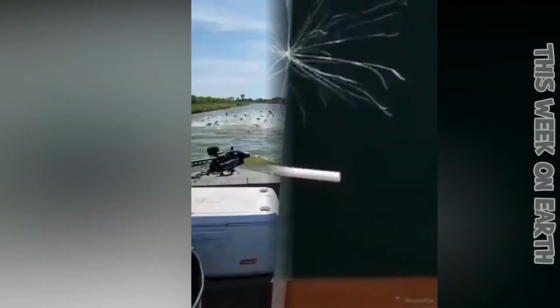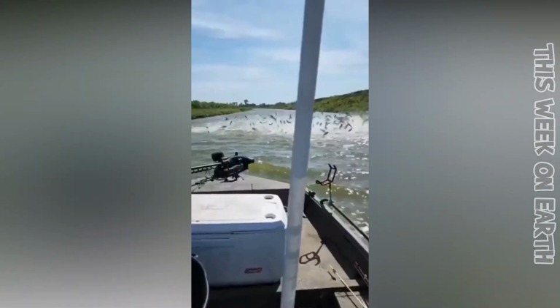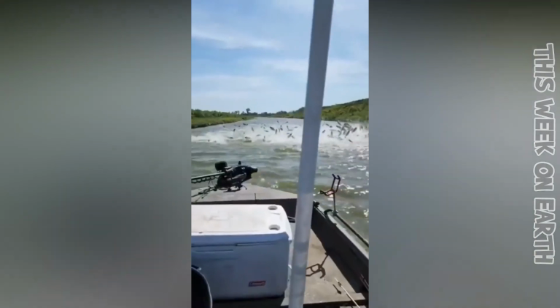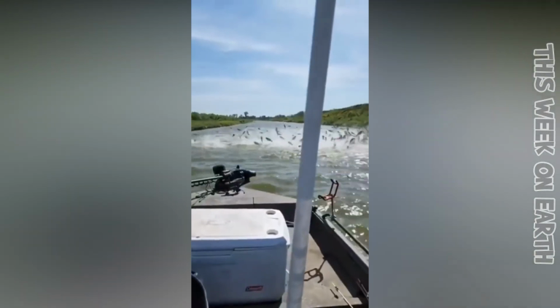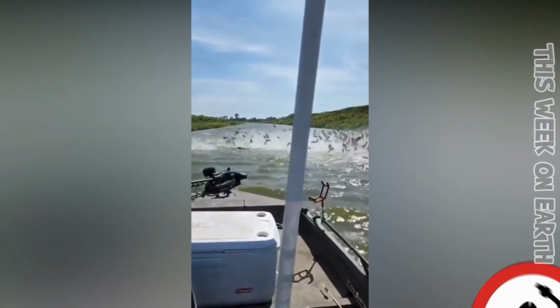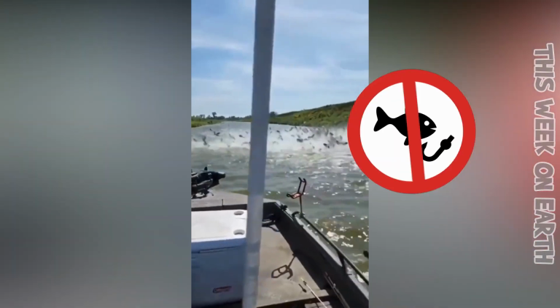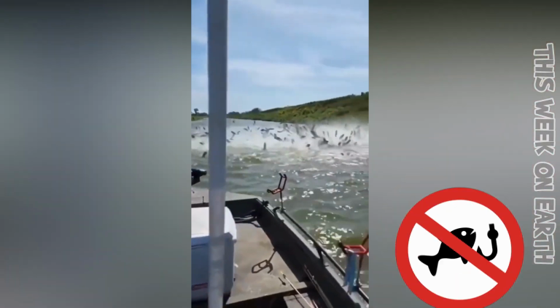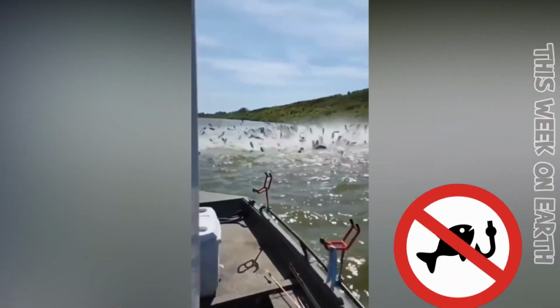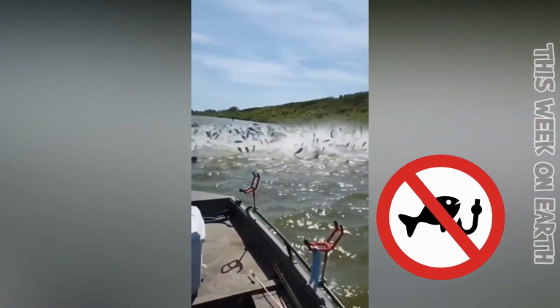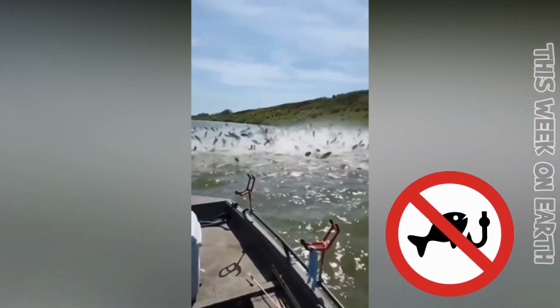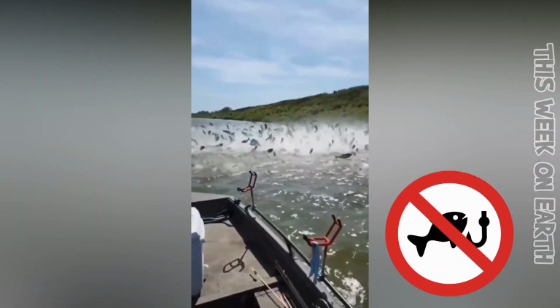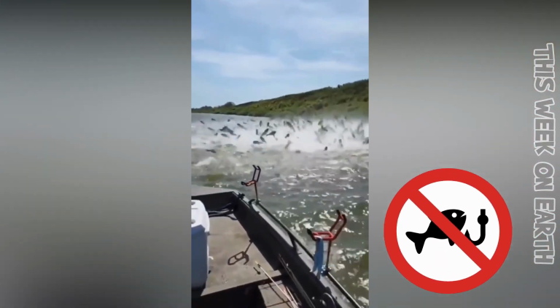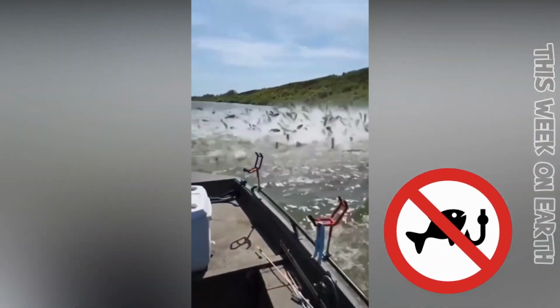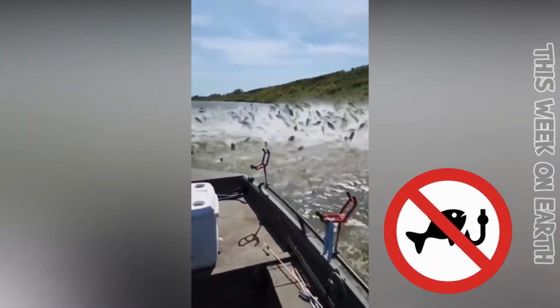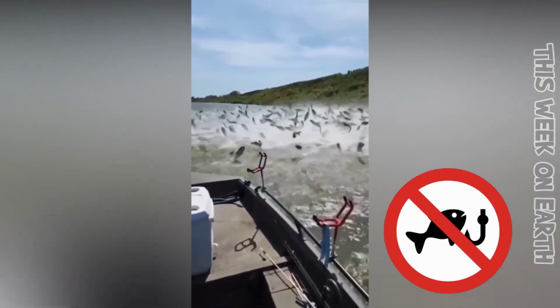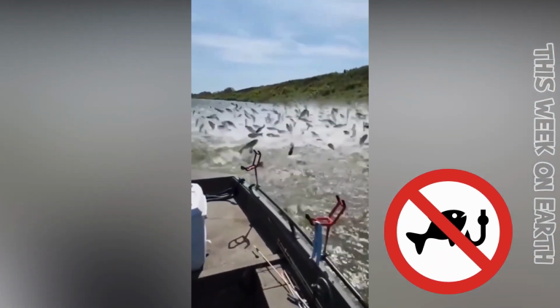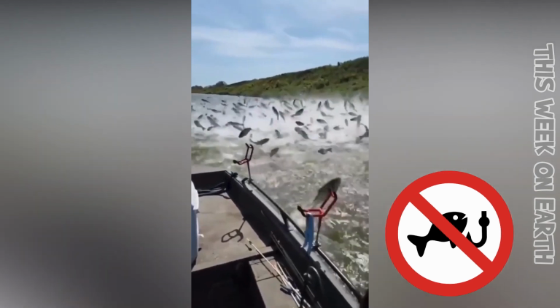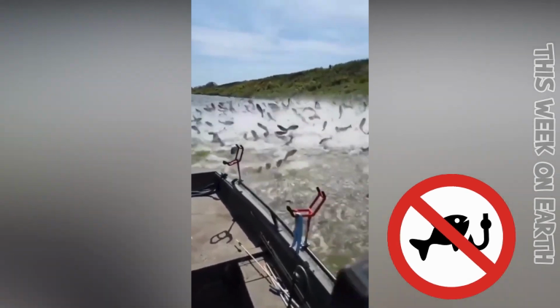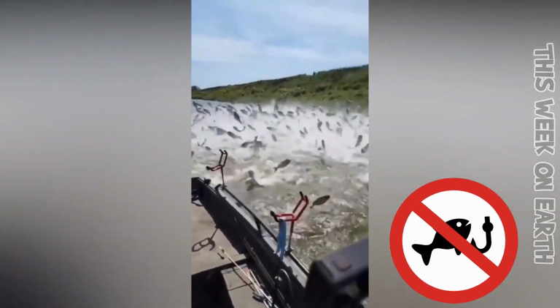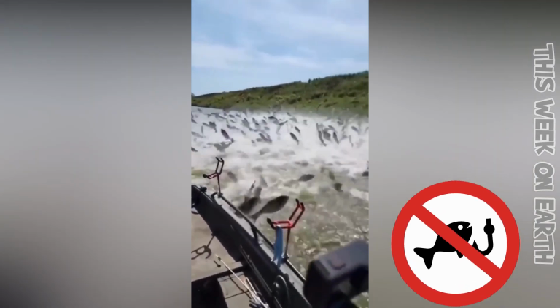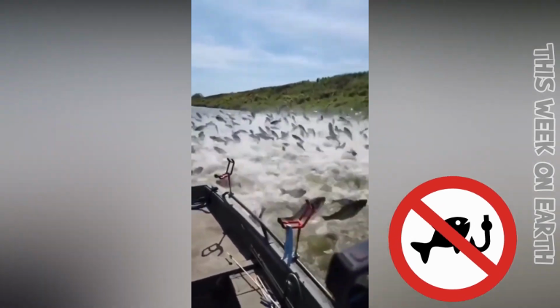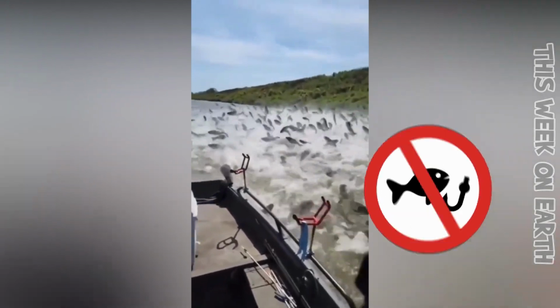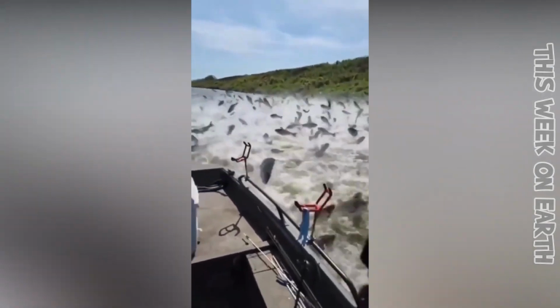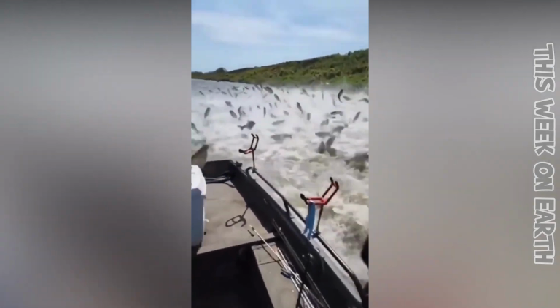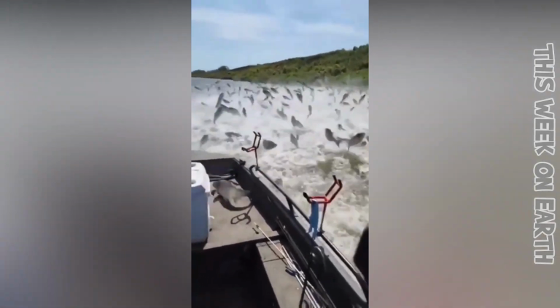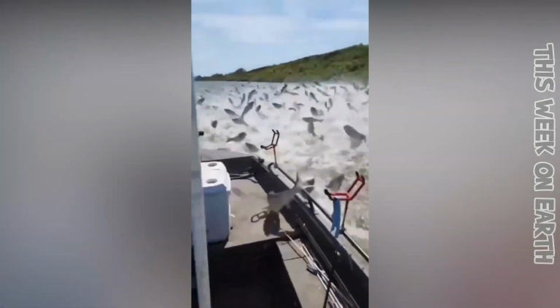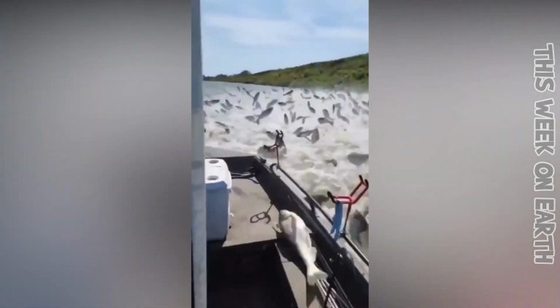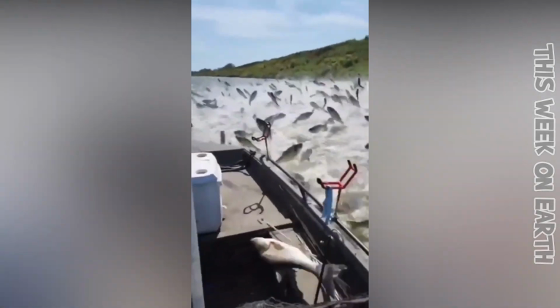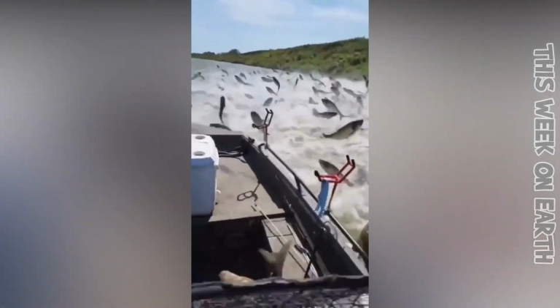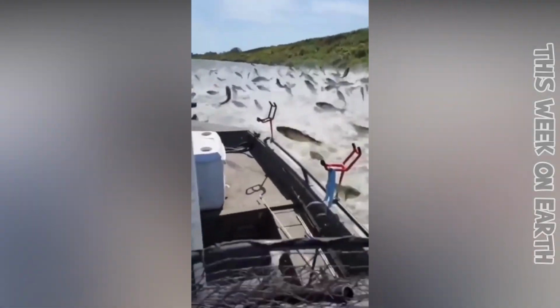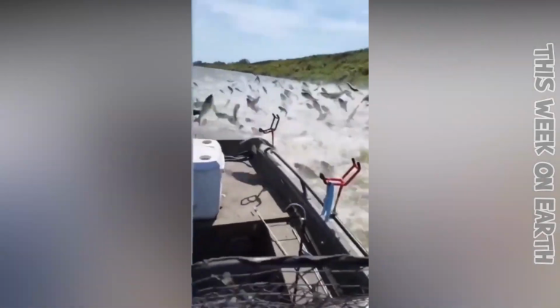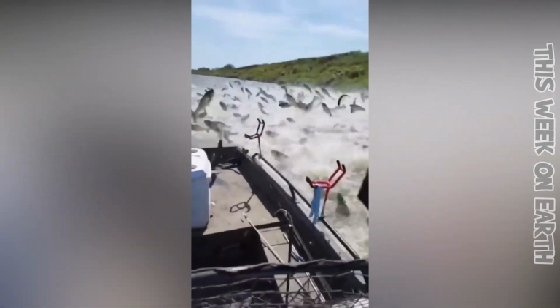That fisherman was trapped and surrounded by a great many fish.